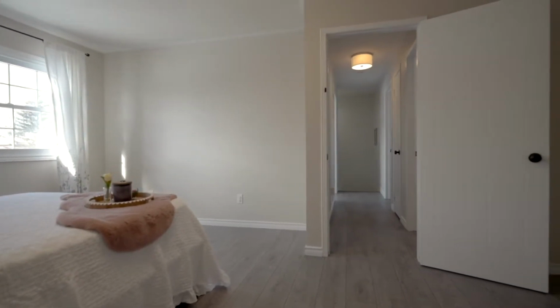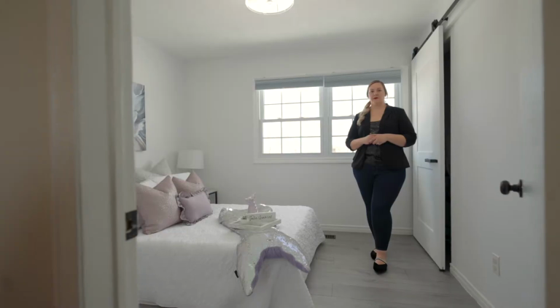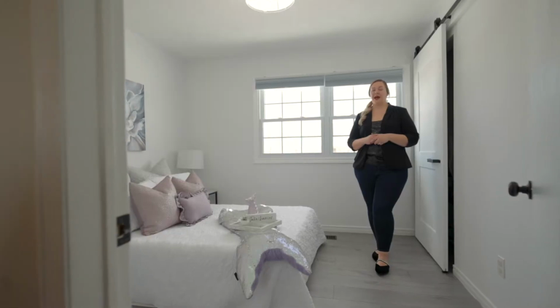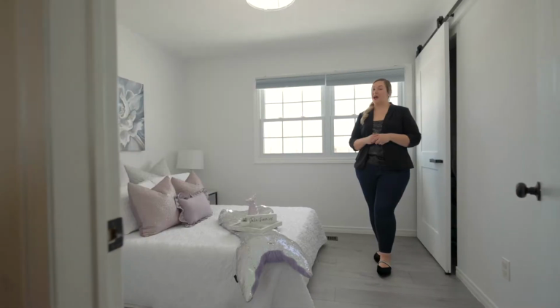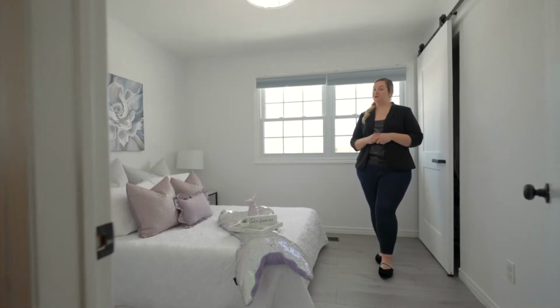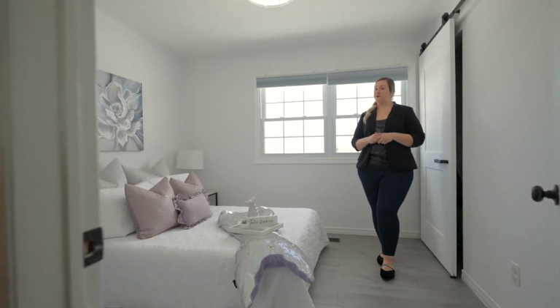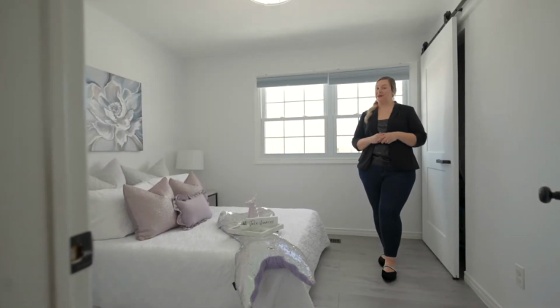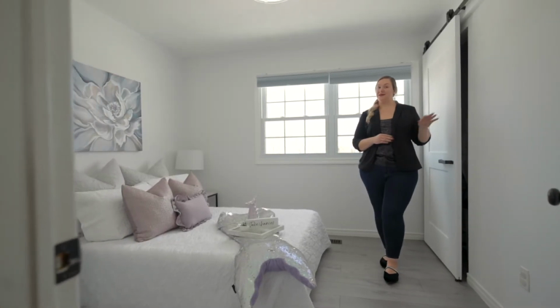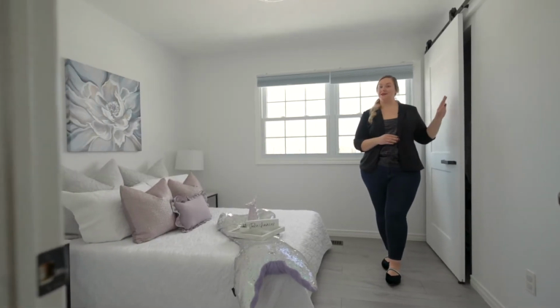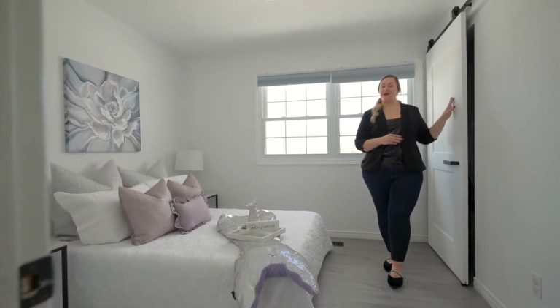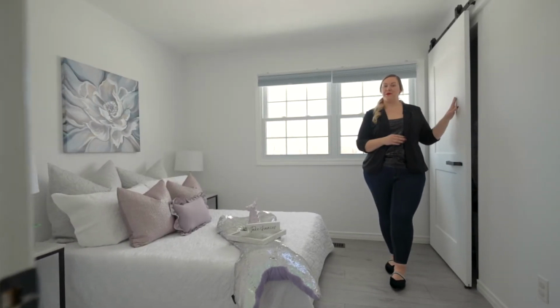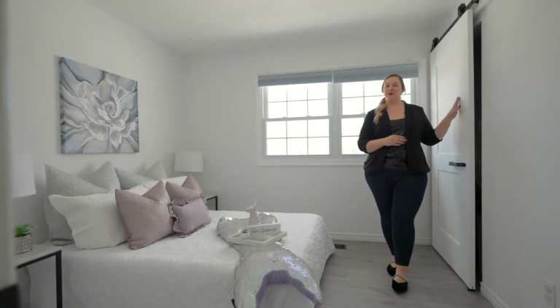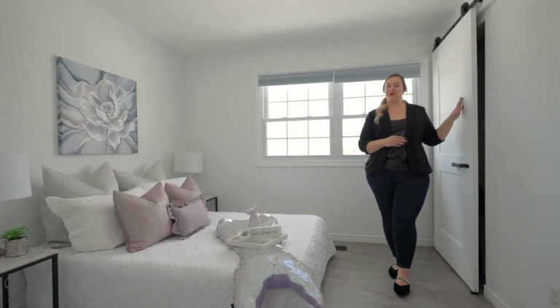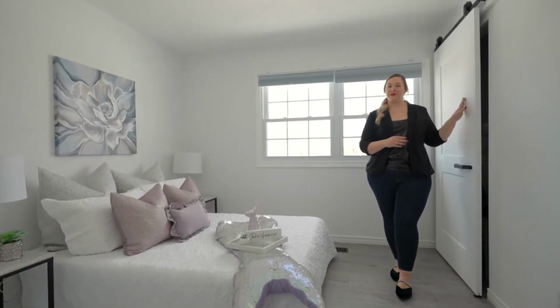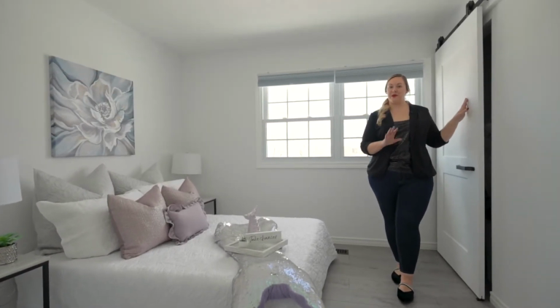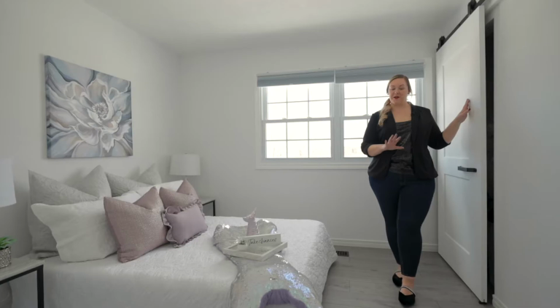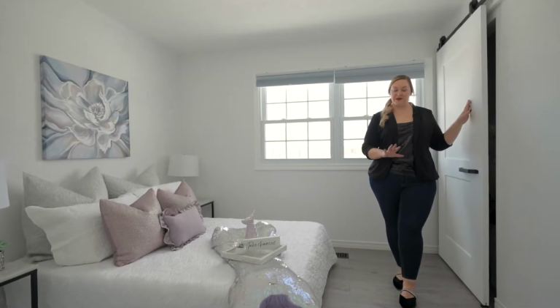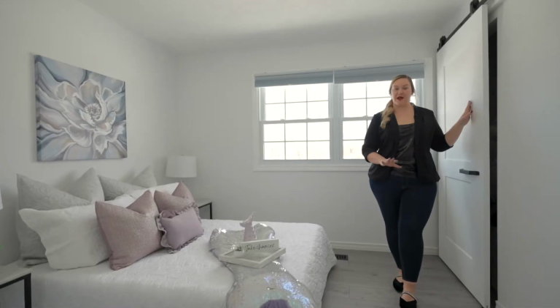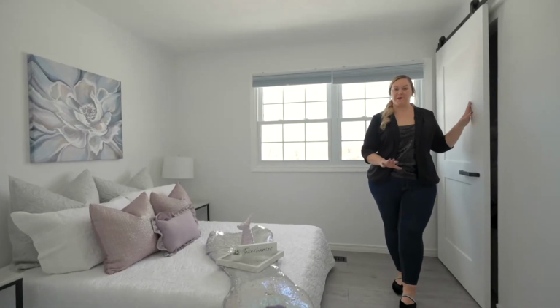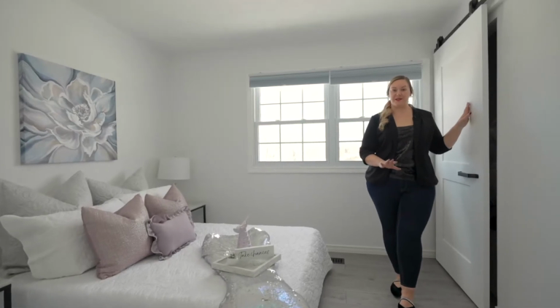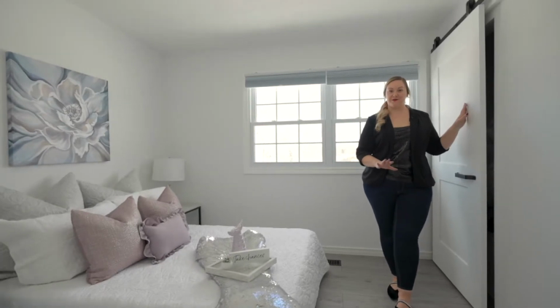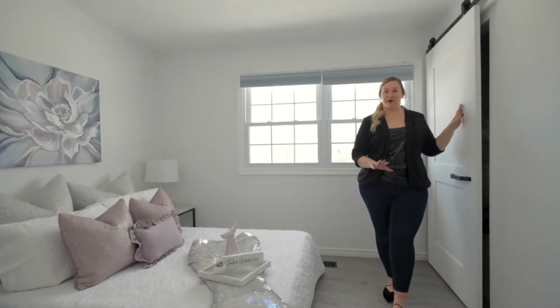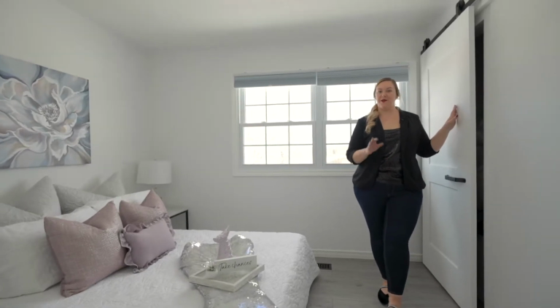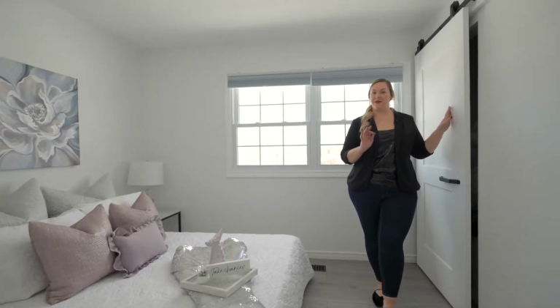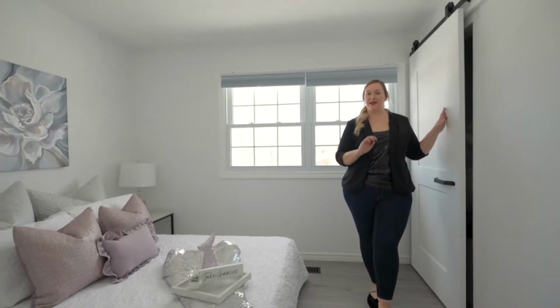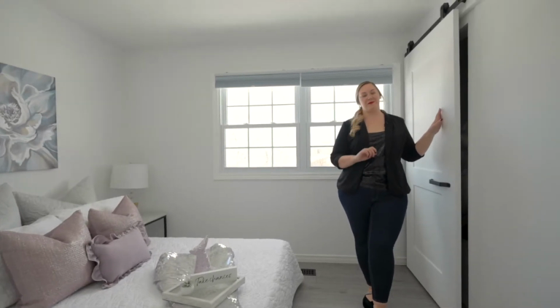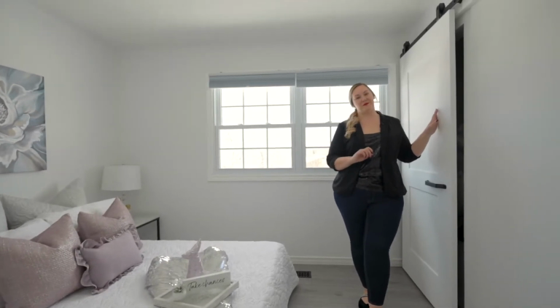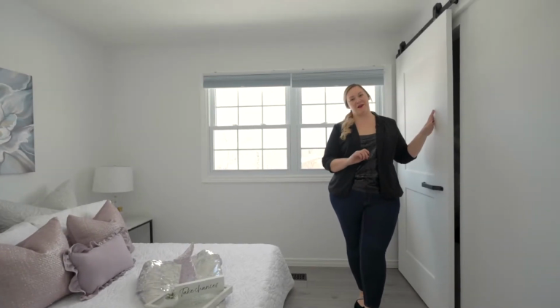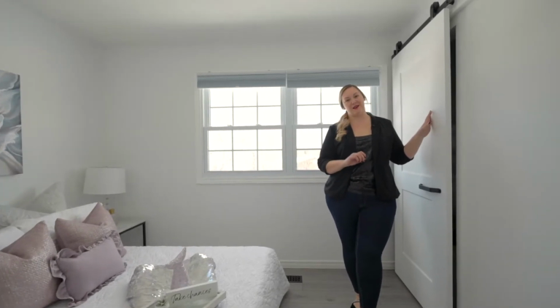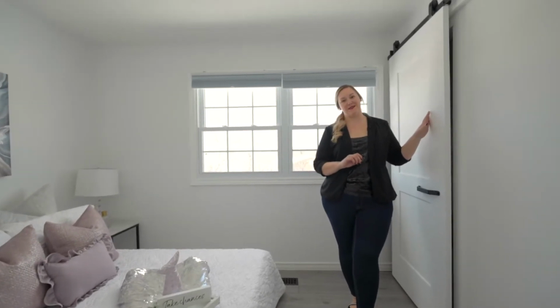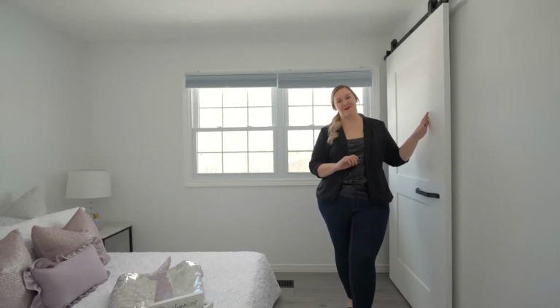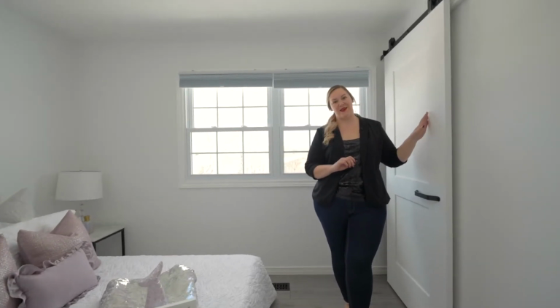I have to admit, these sleek barn doors paired with the updated flooring really help to modernize this space.